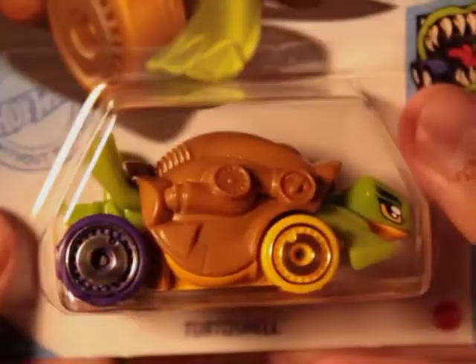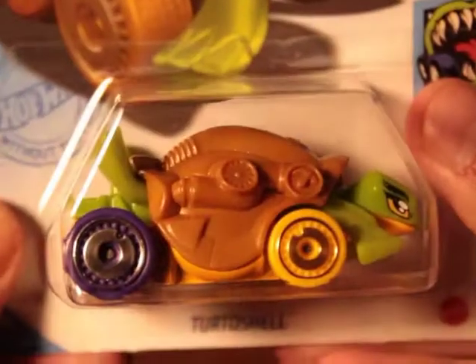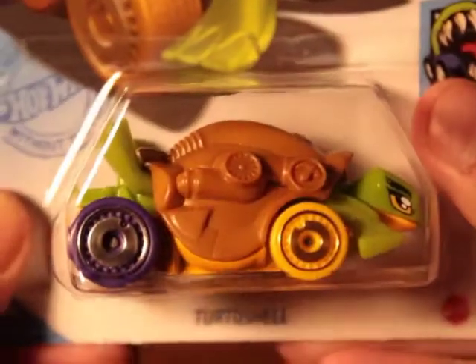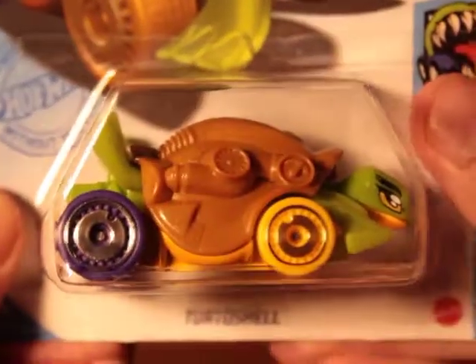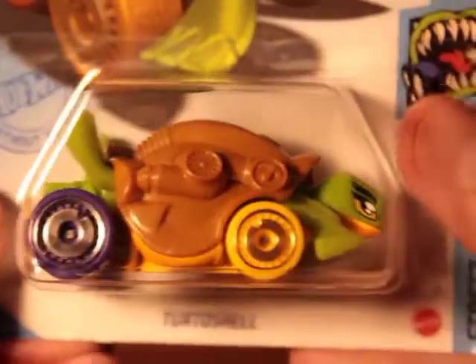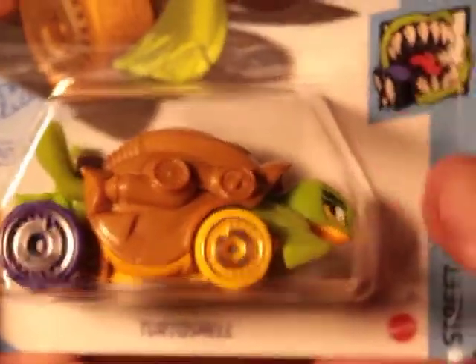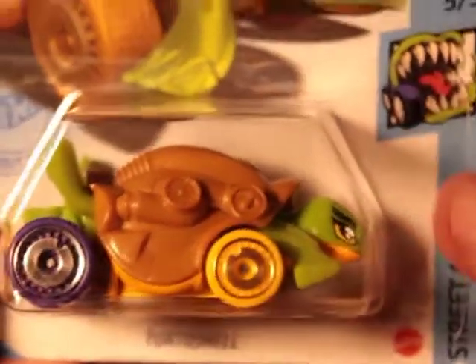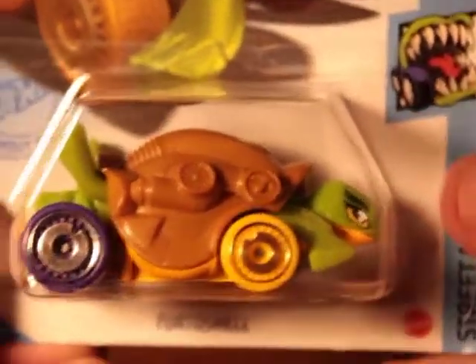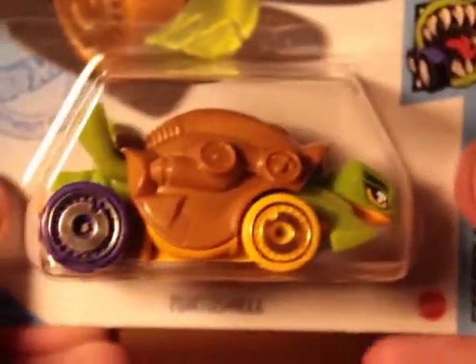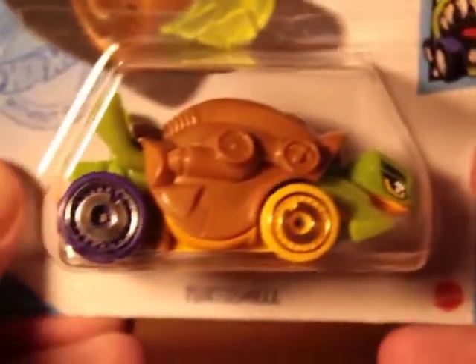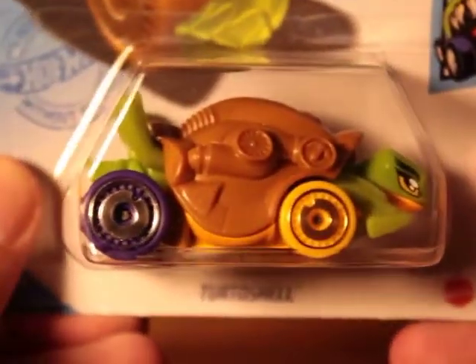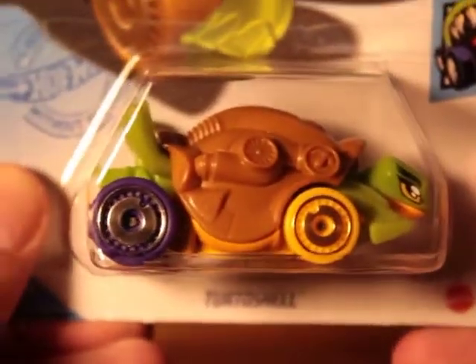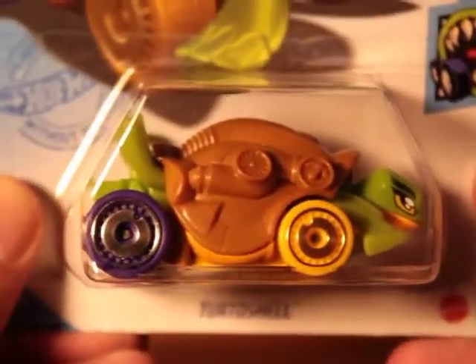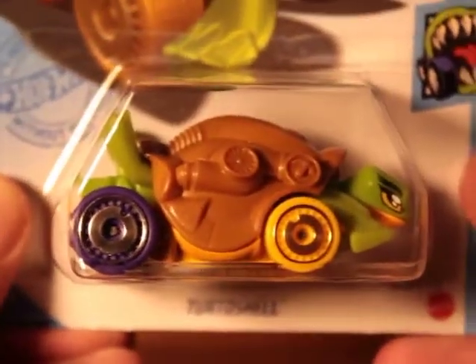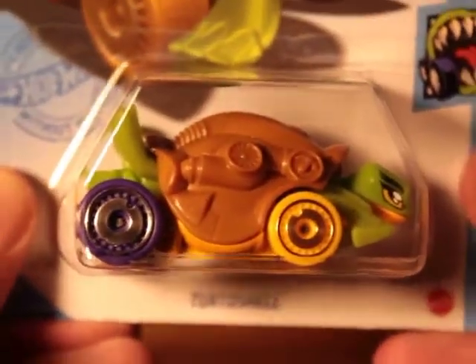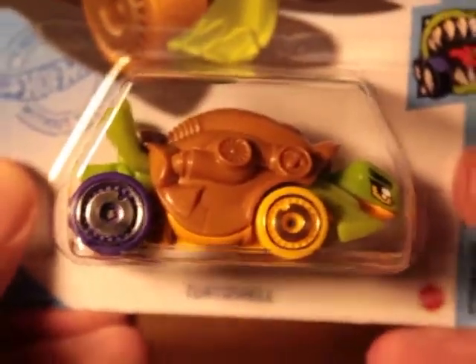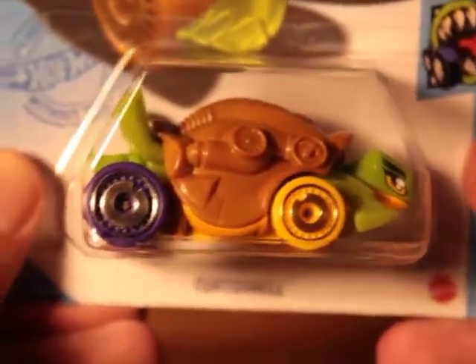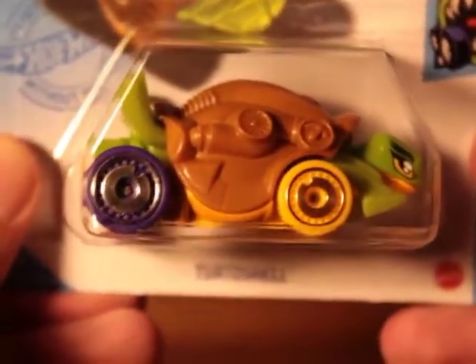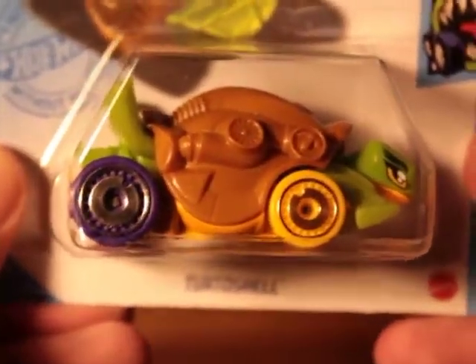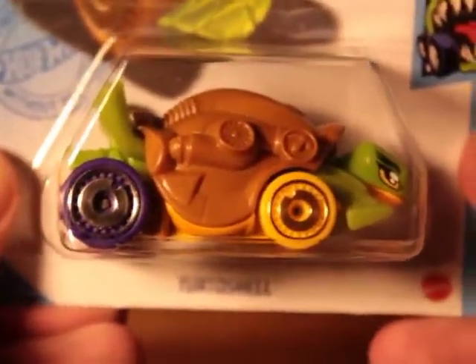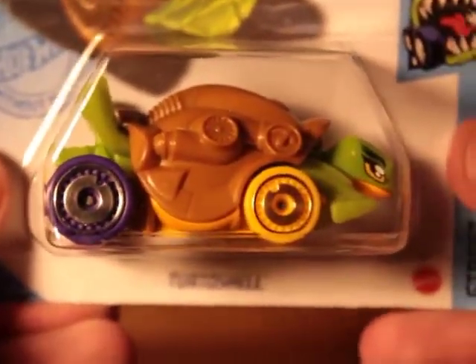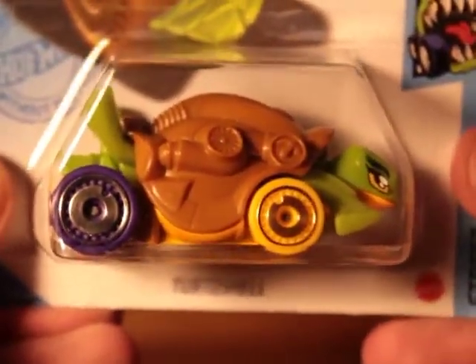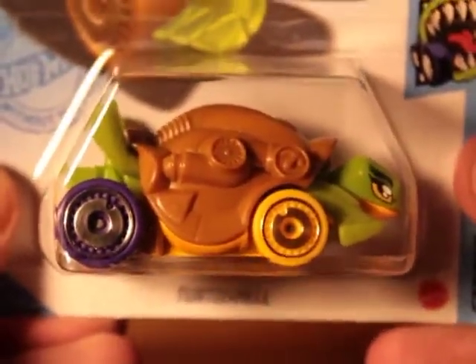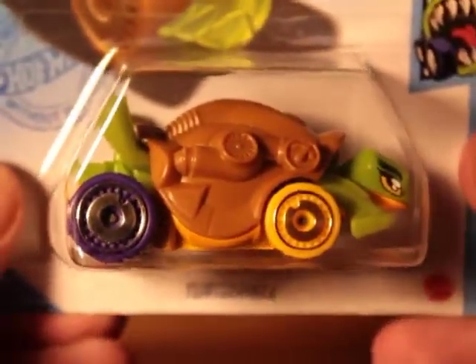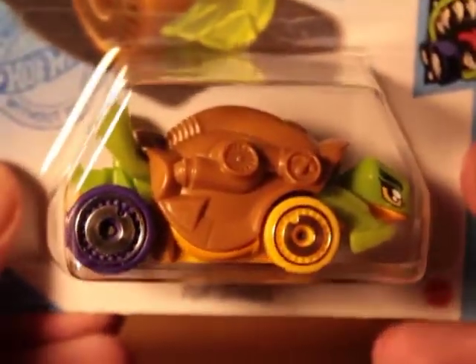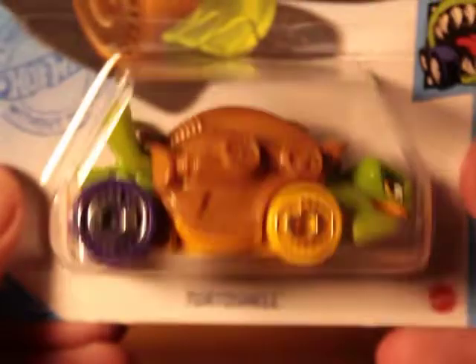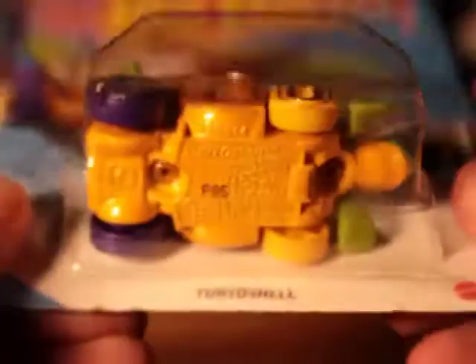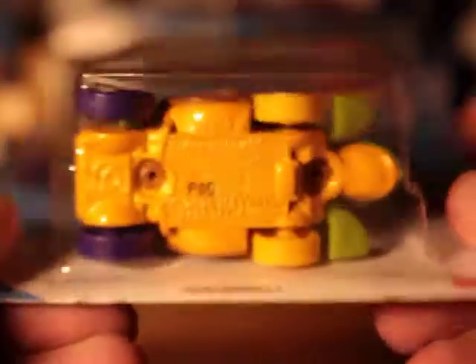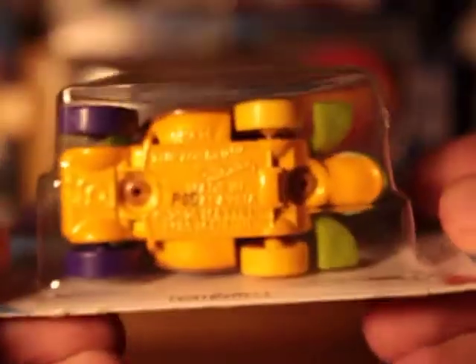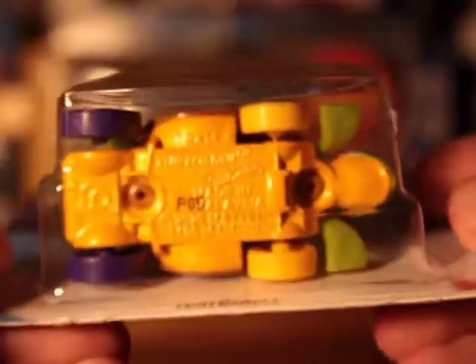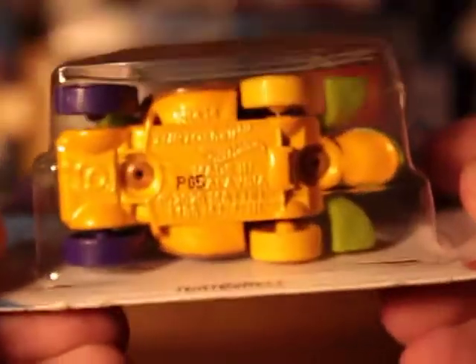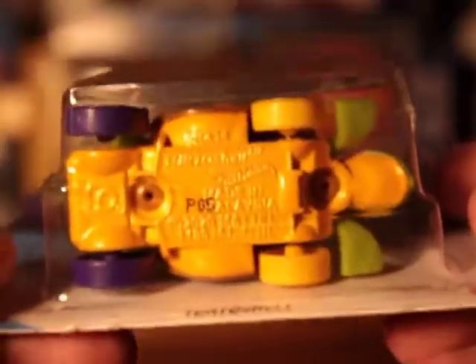What's up guys, we got another Hot Wheels video. Got a bunch of cars today, we got a bunch more to talk about here.